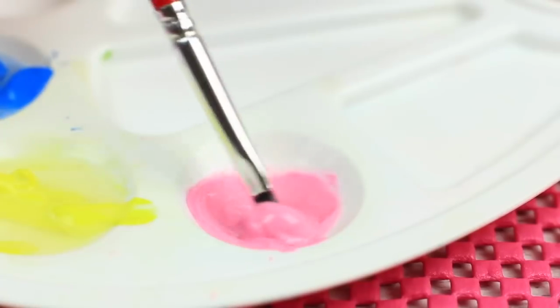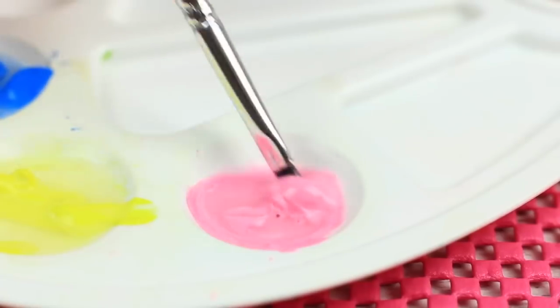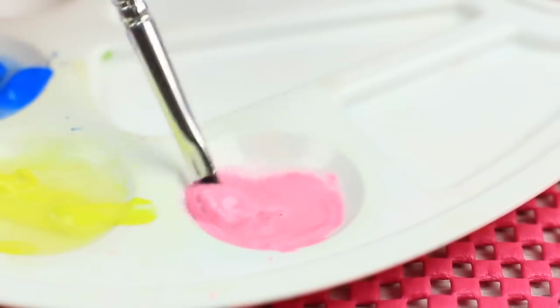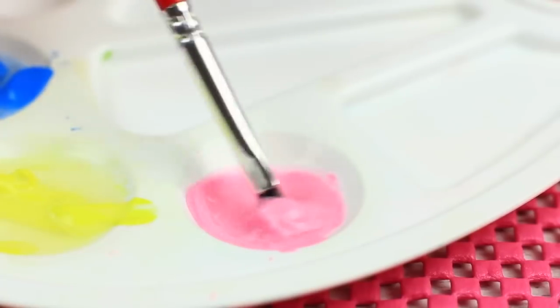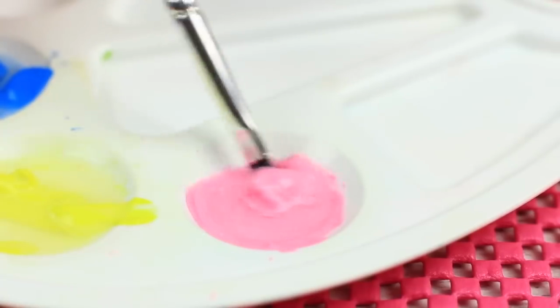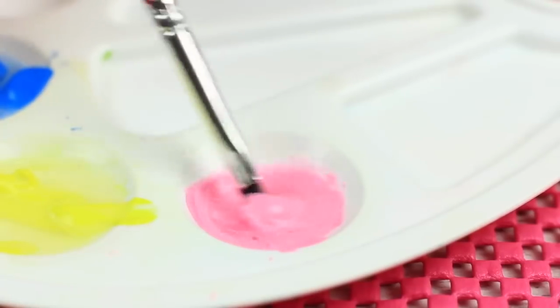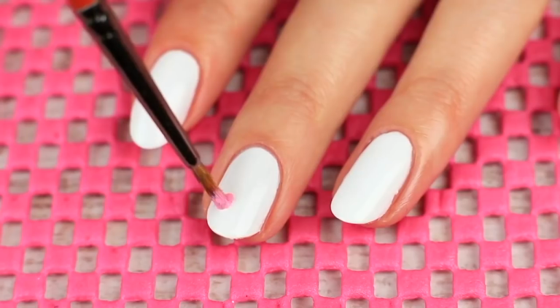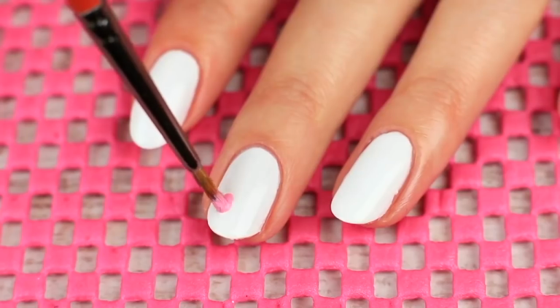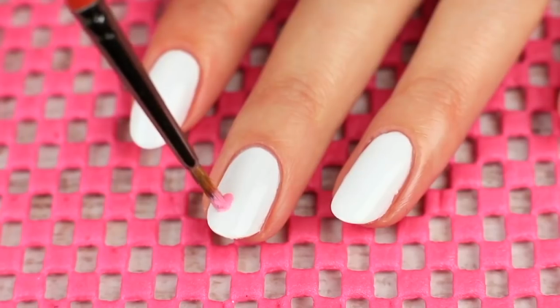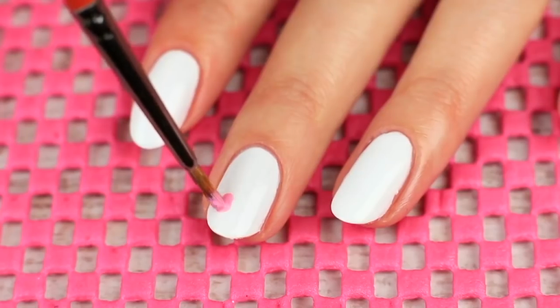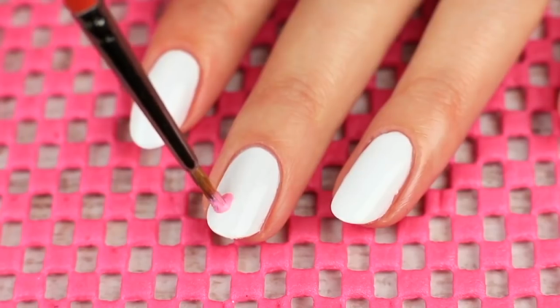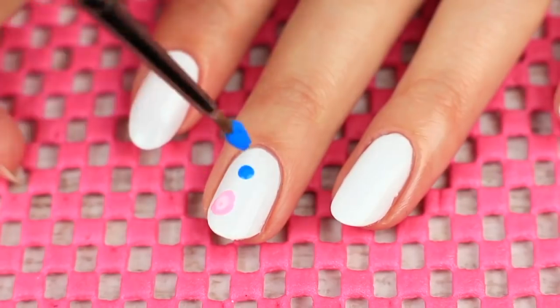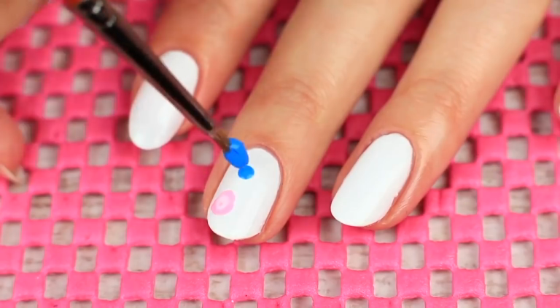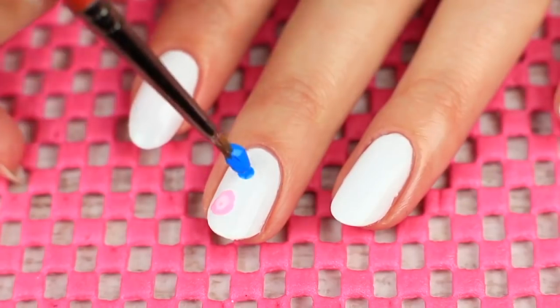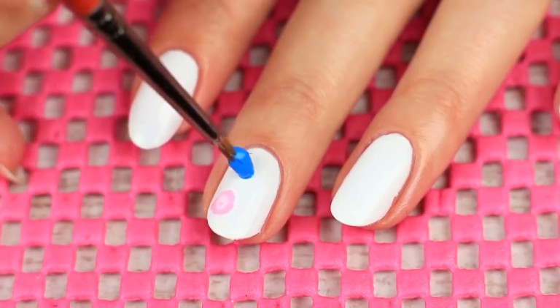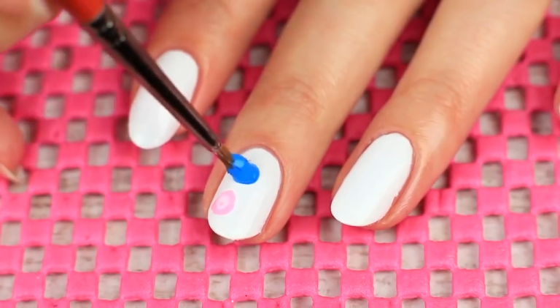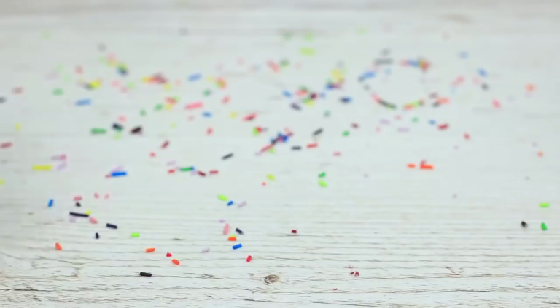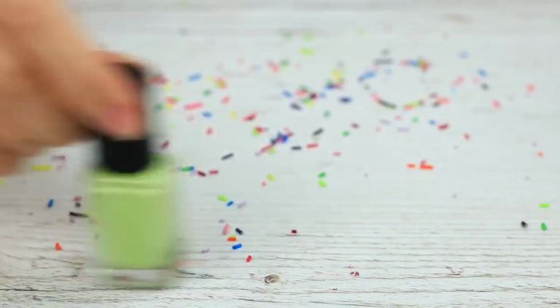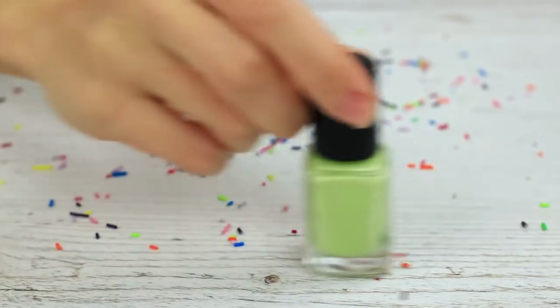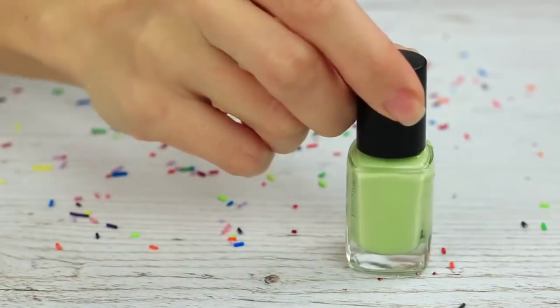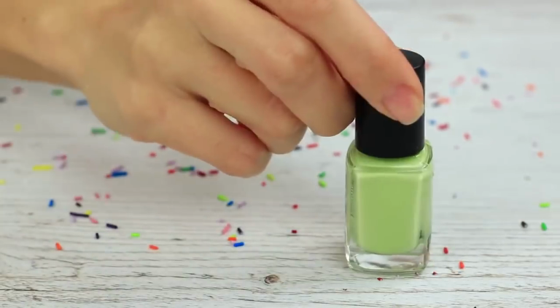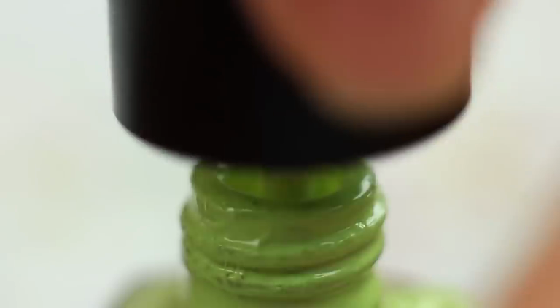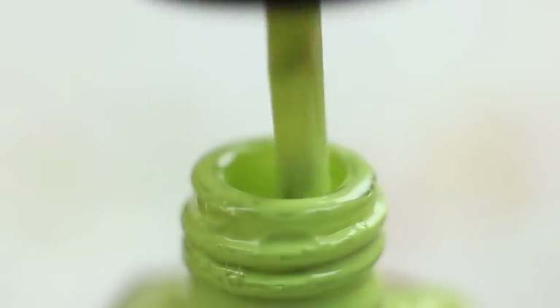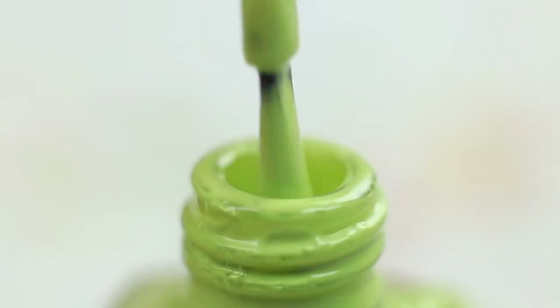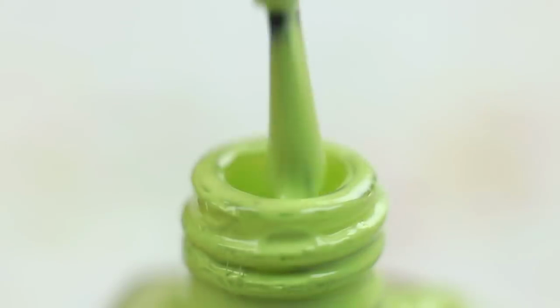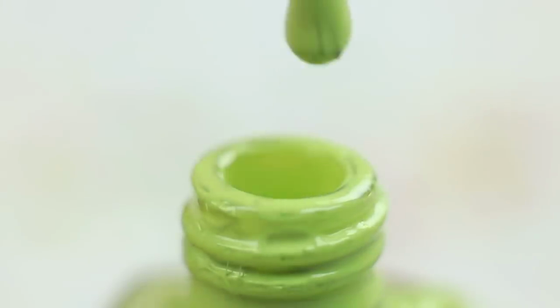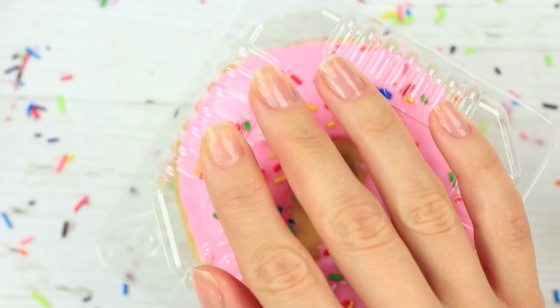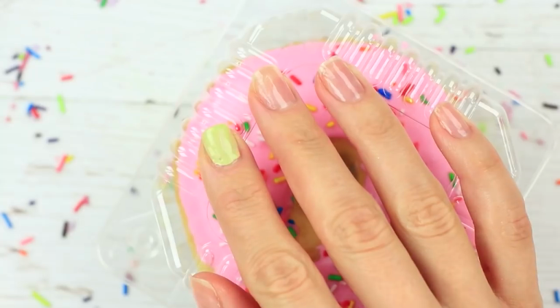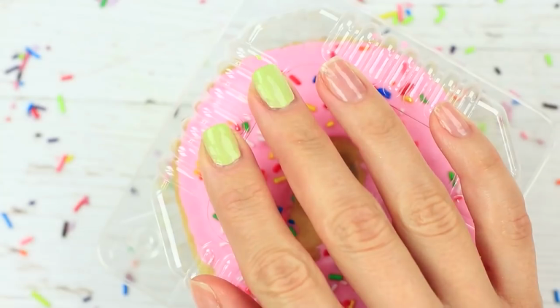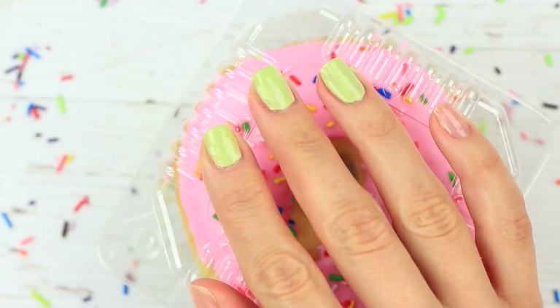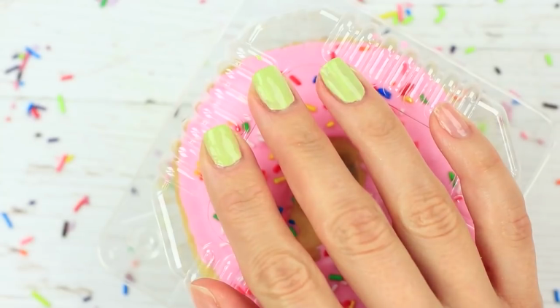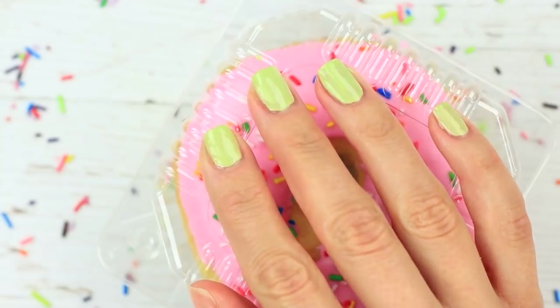Do you want your manicure to be totally awesome? In this video, we'll try cool nail art ideas.